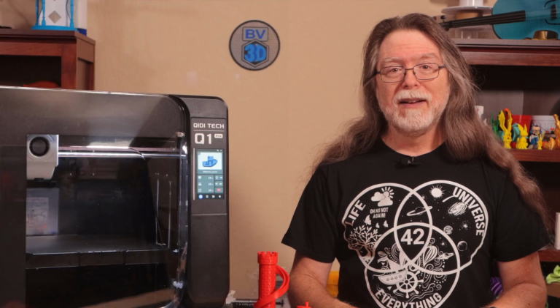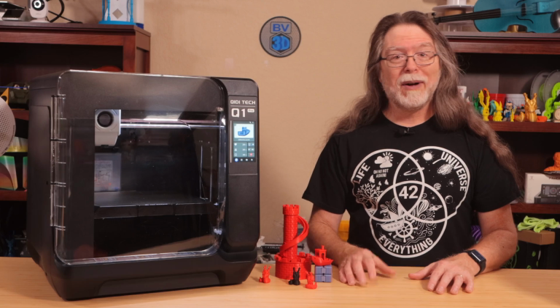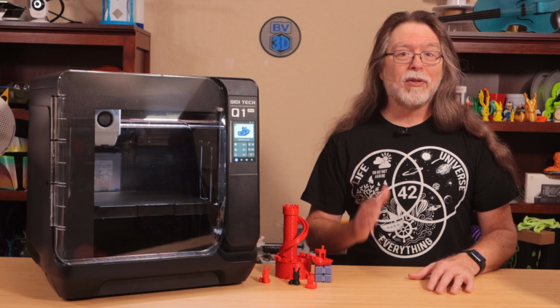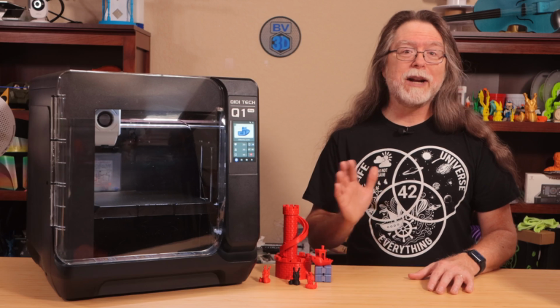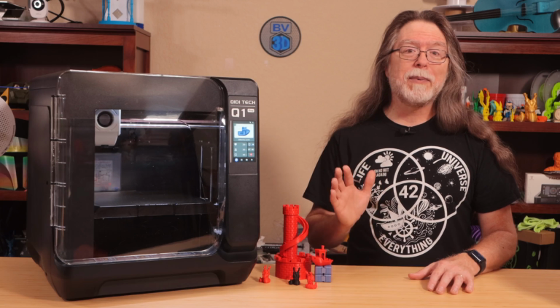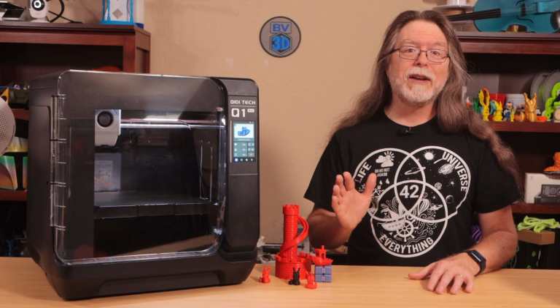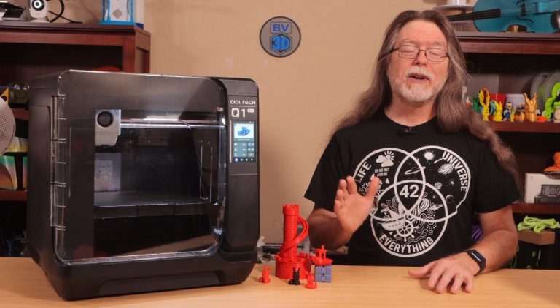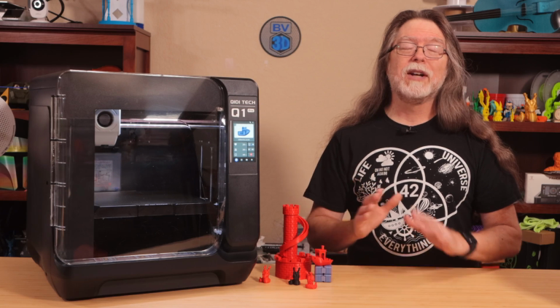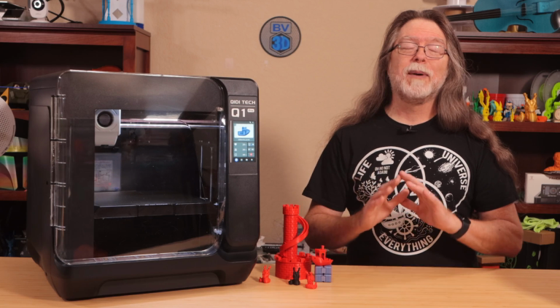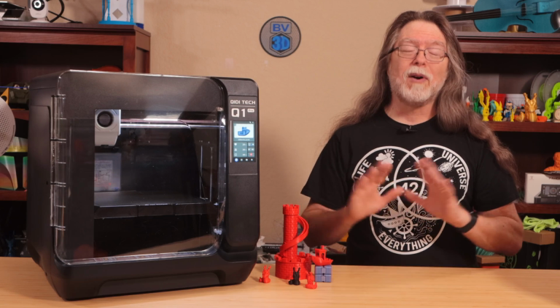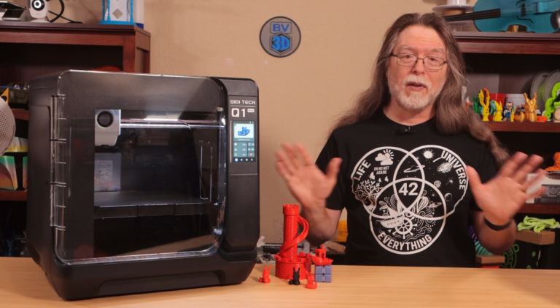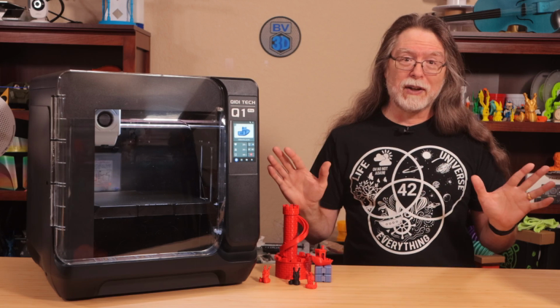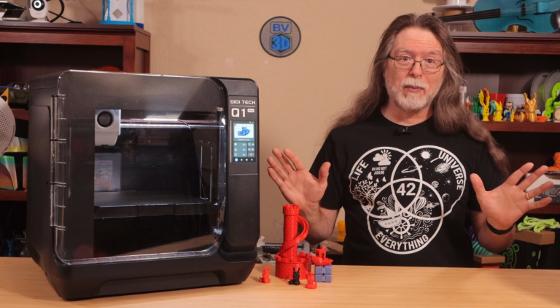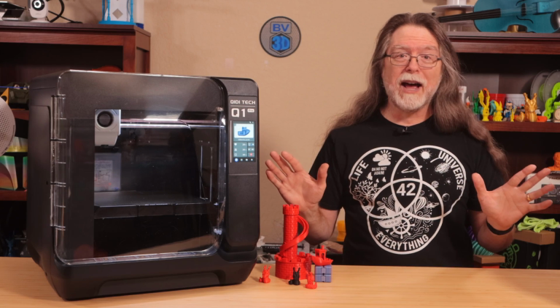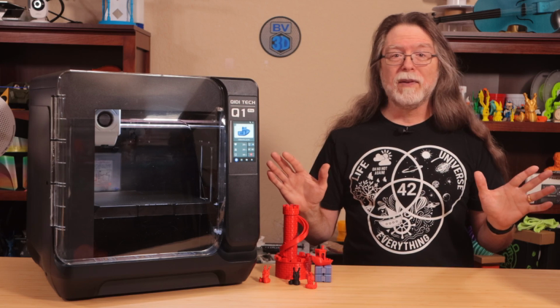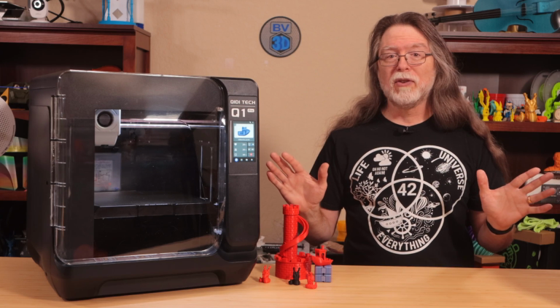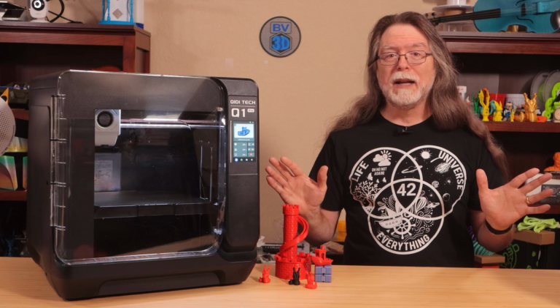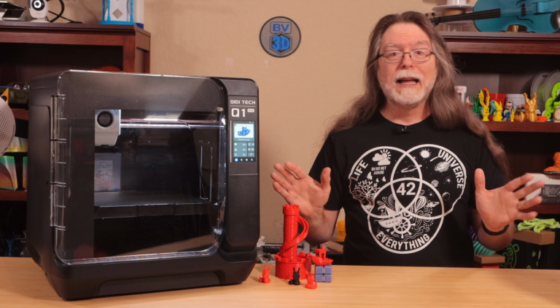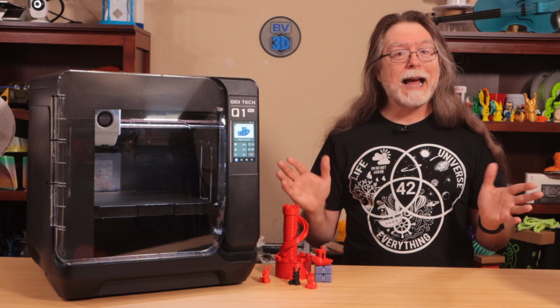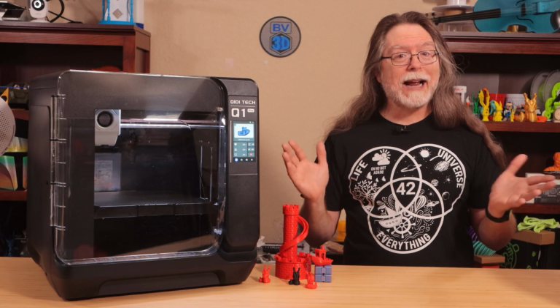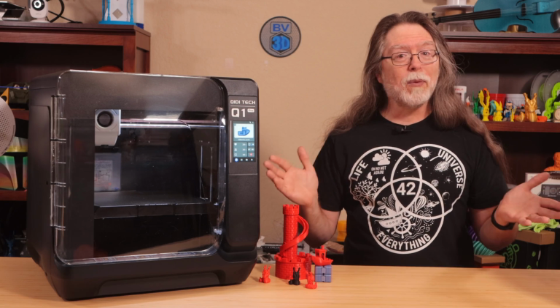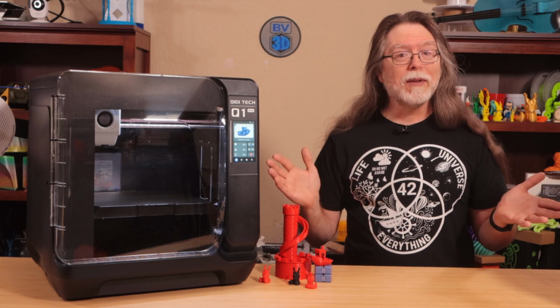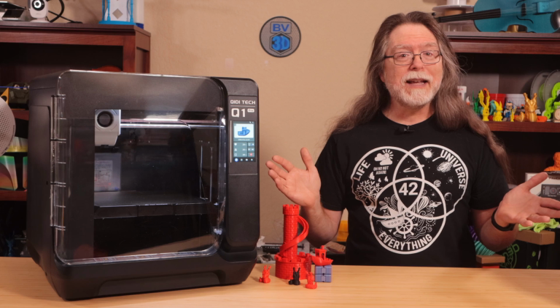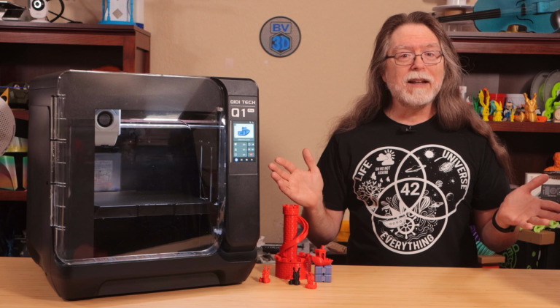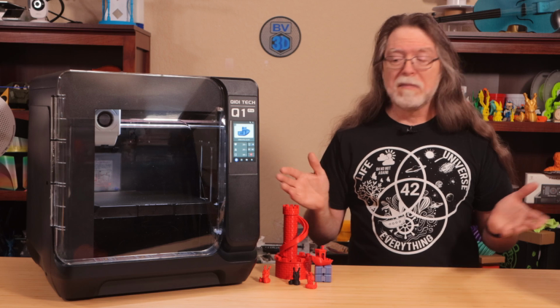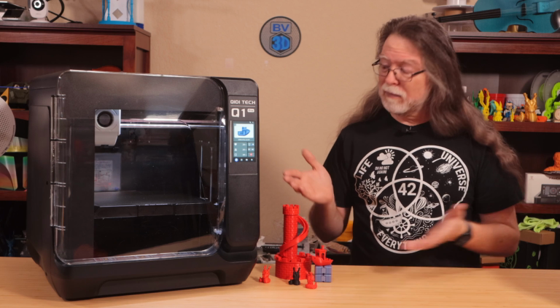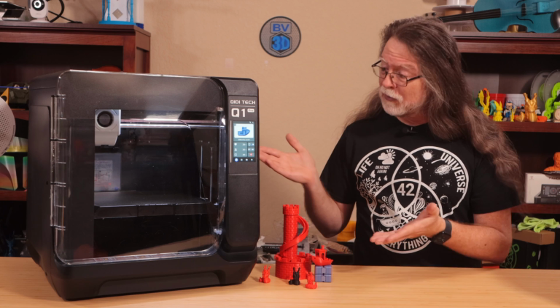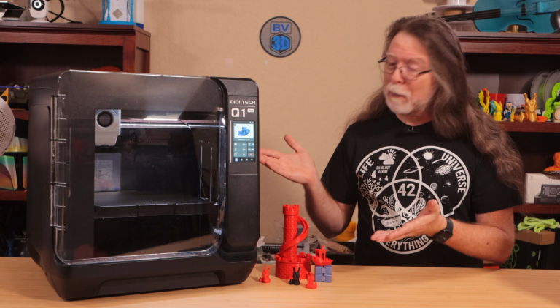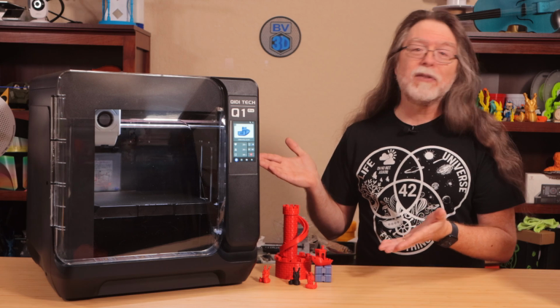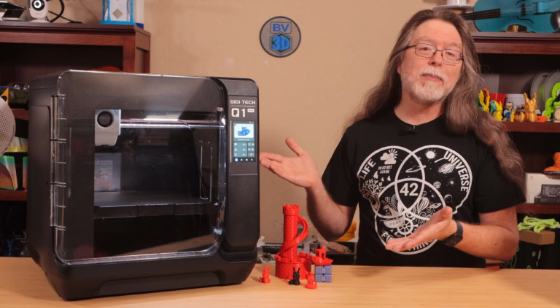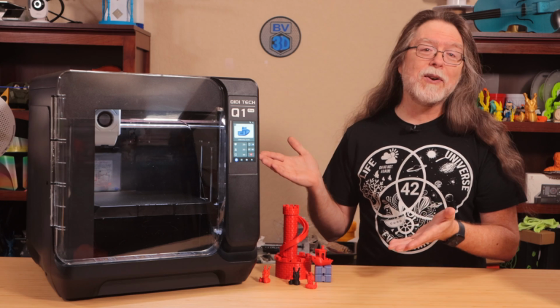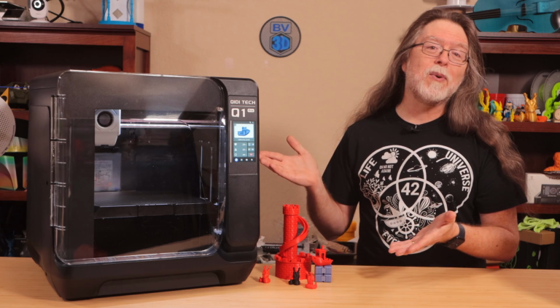Well, 3D printing friends, that's about all the time we have for this one. And now that we're at the end, let's go print something cool!